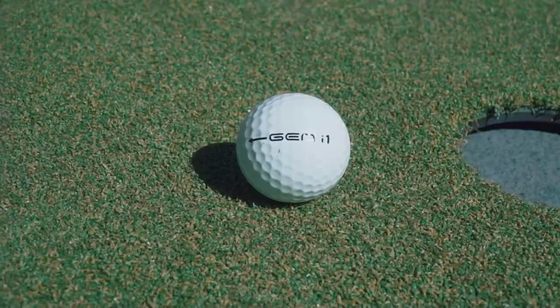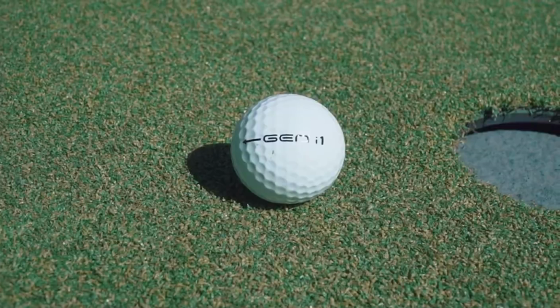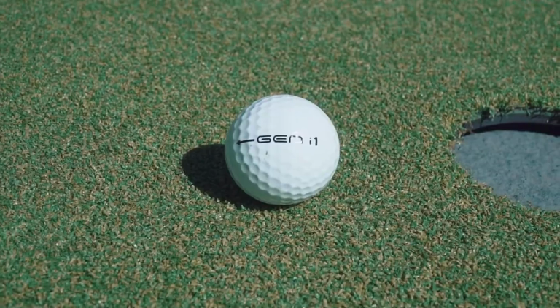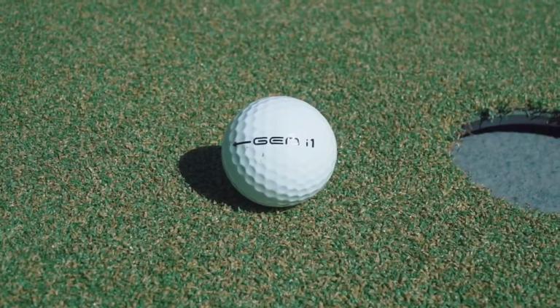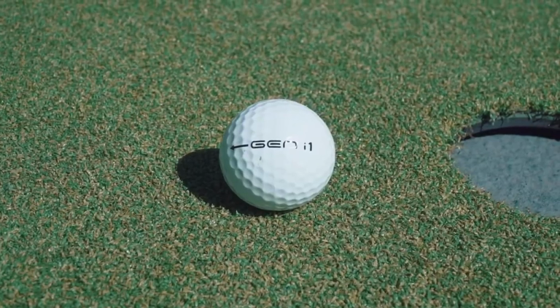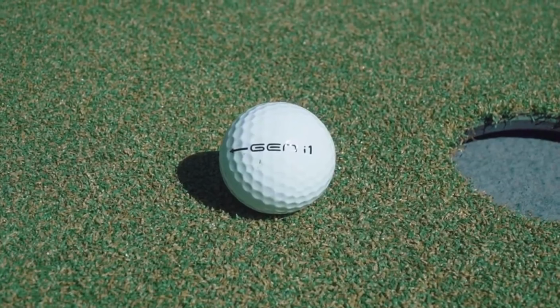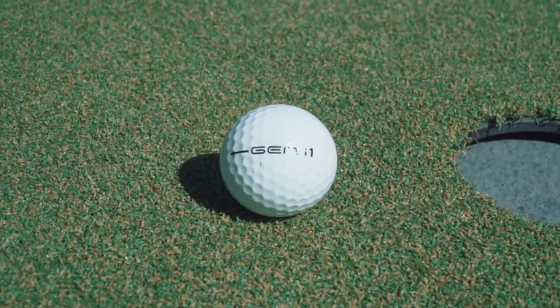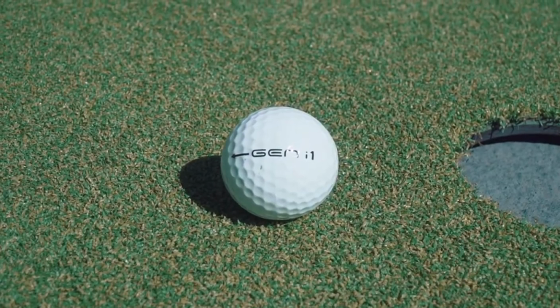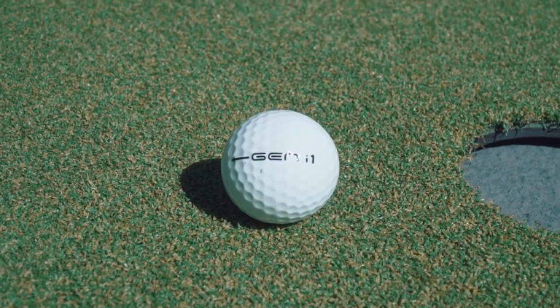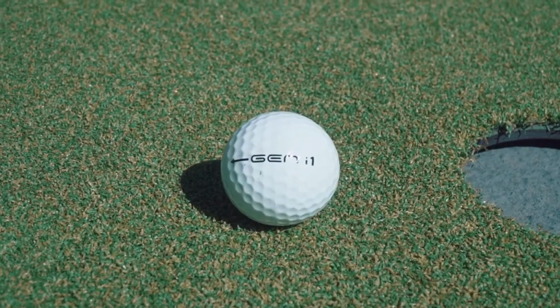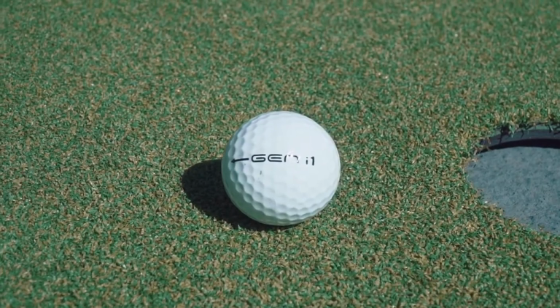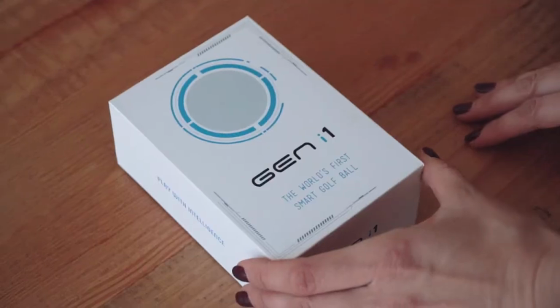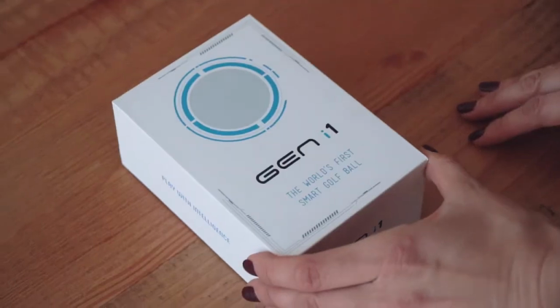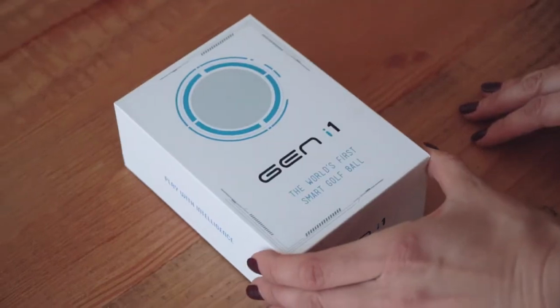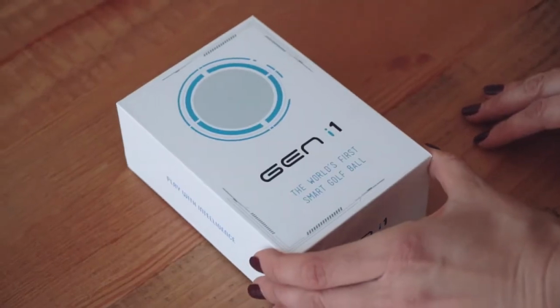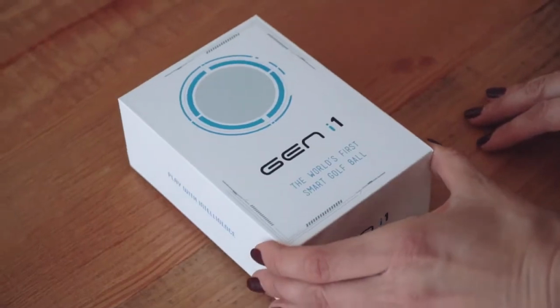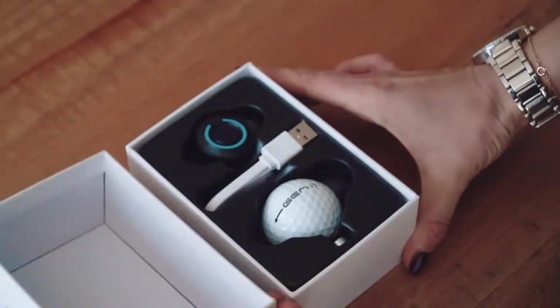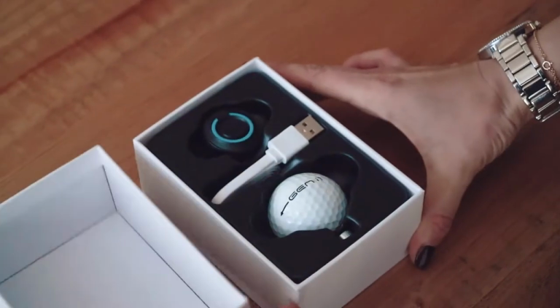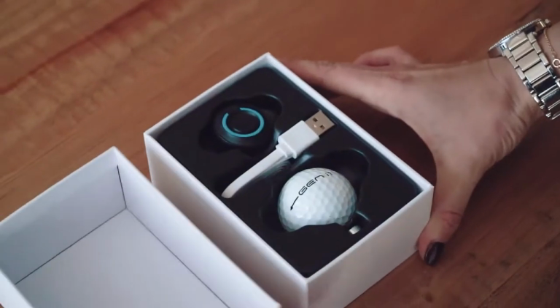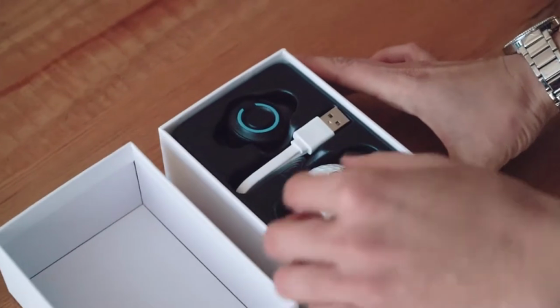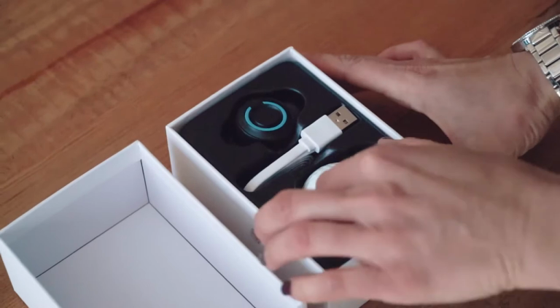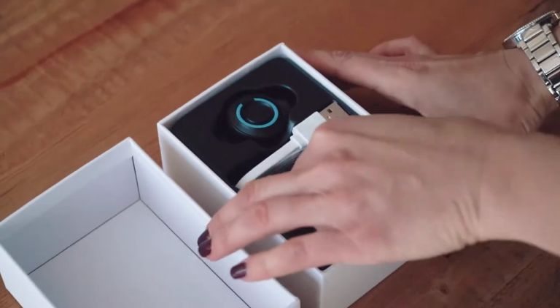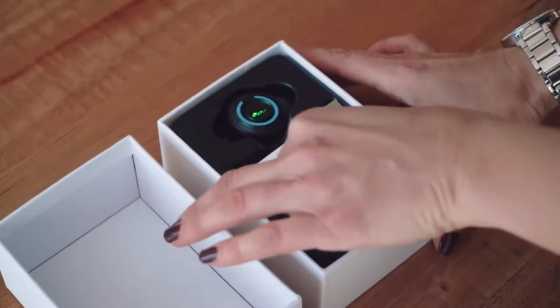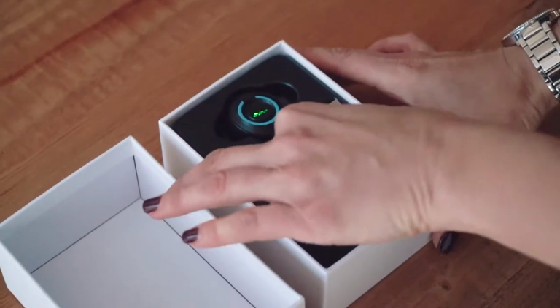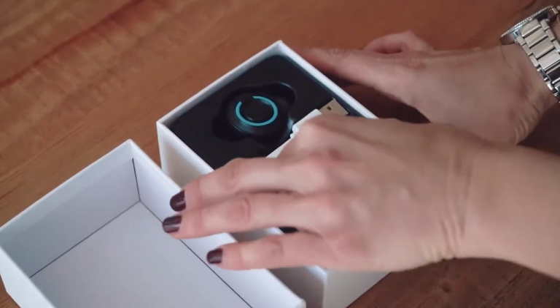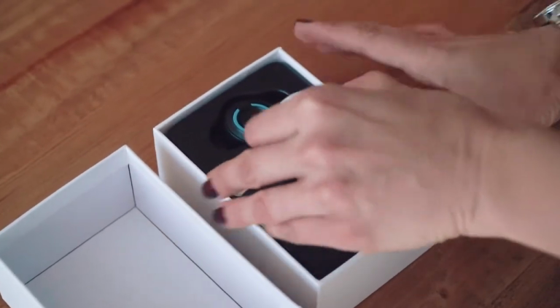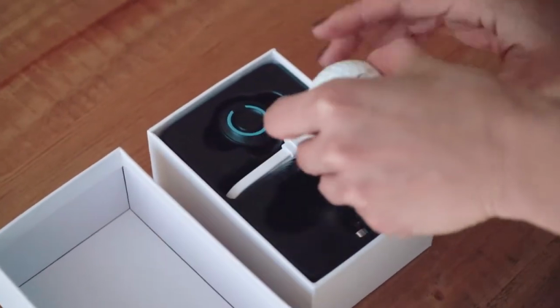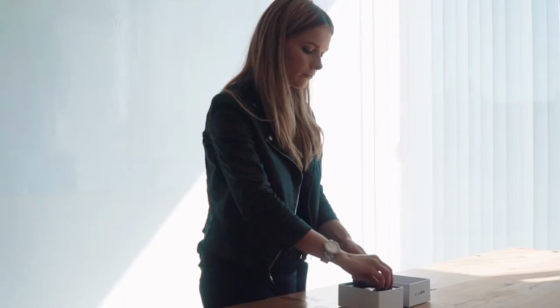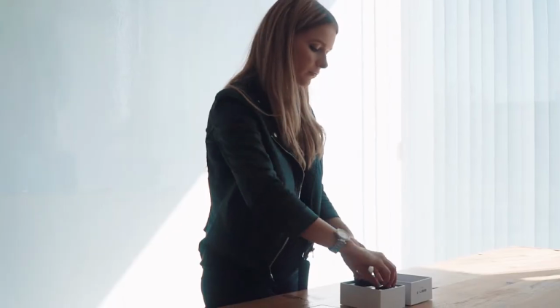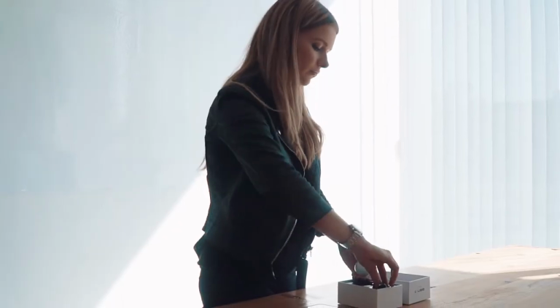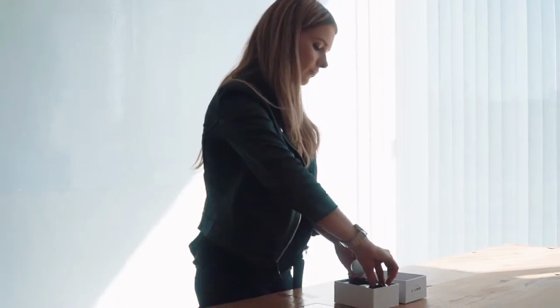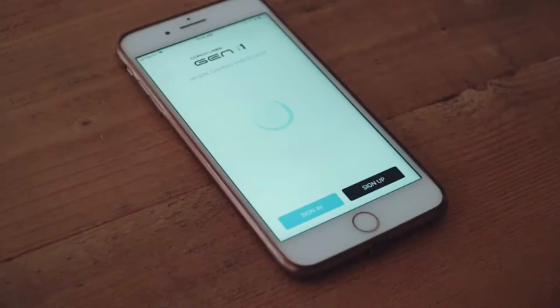Gen i1, the world's first intelligent golf ball, will improve your putting fast and give you confidence on every putt.